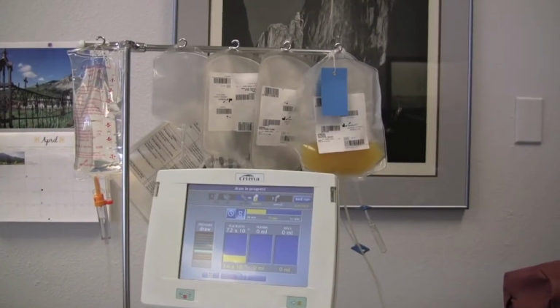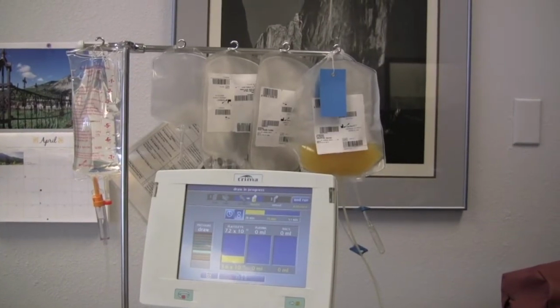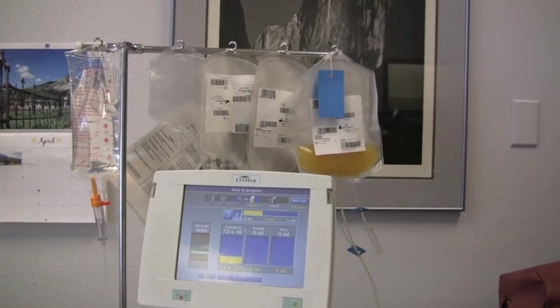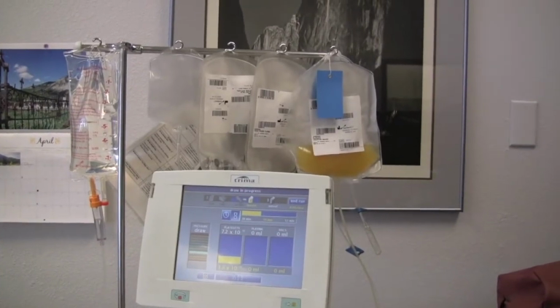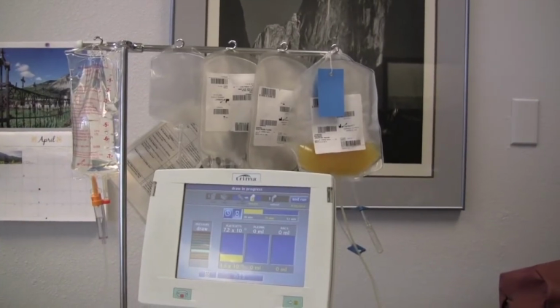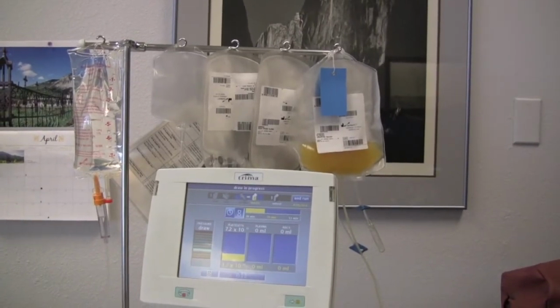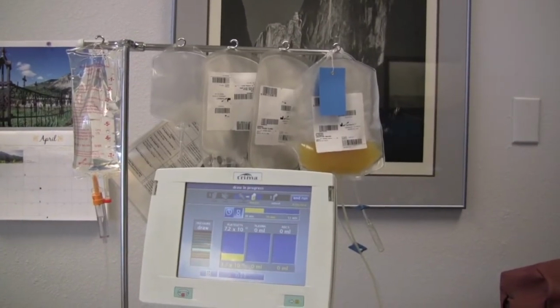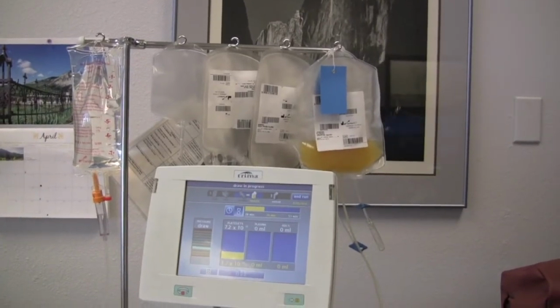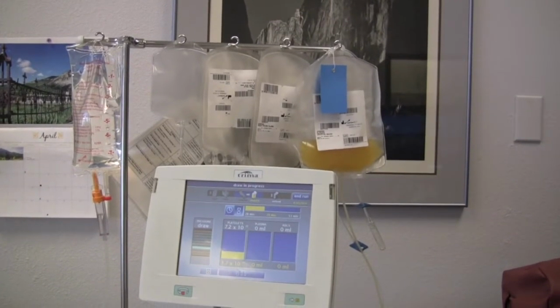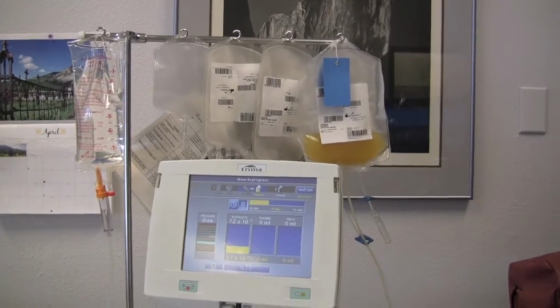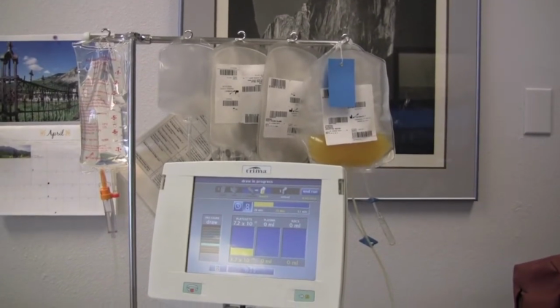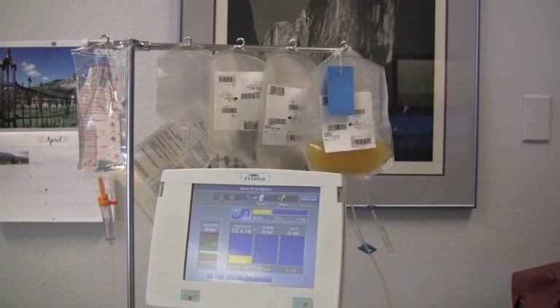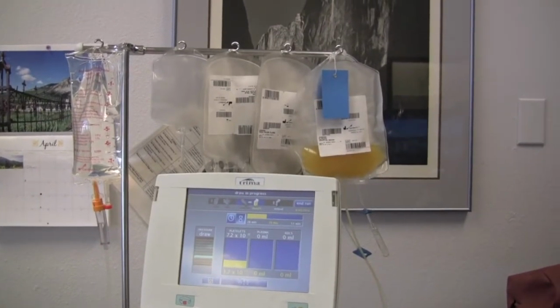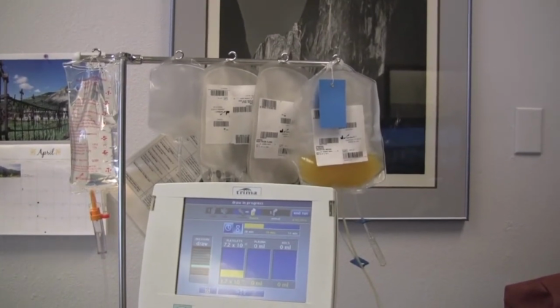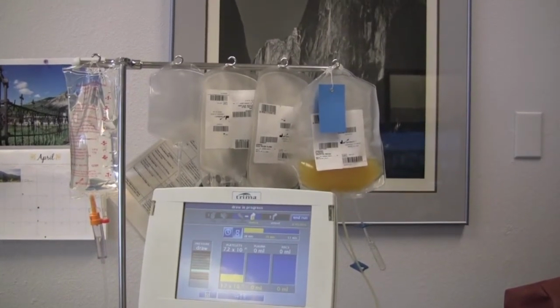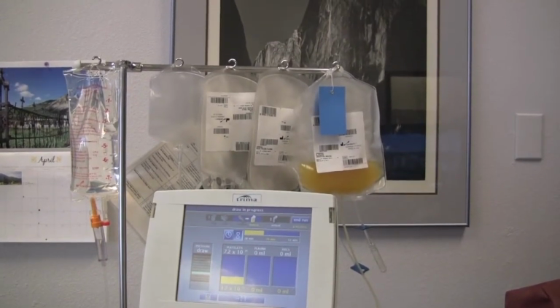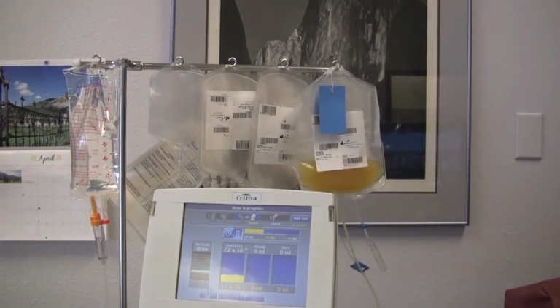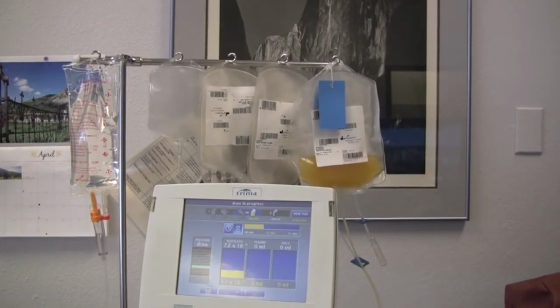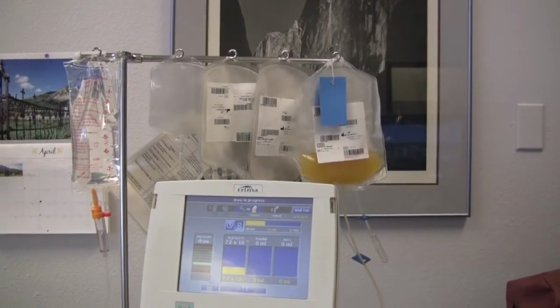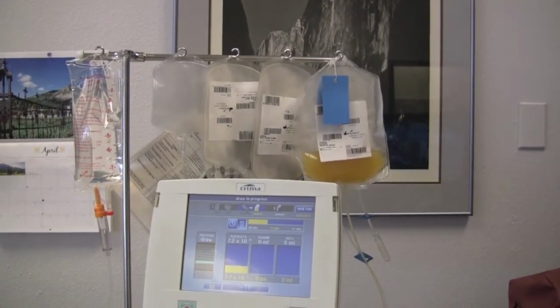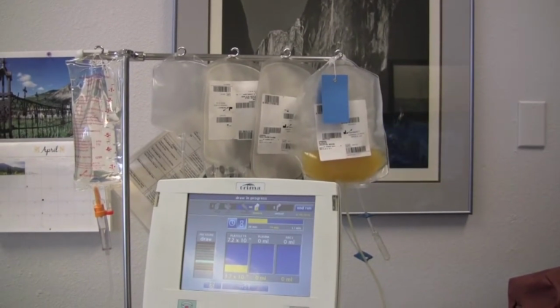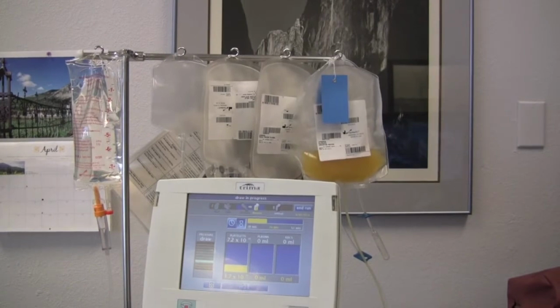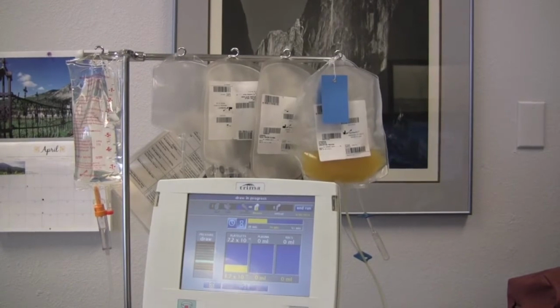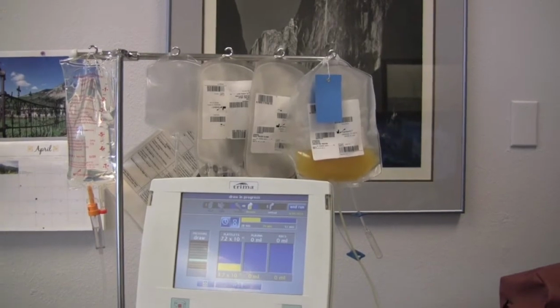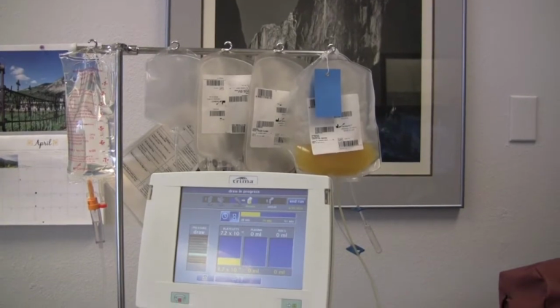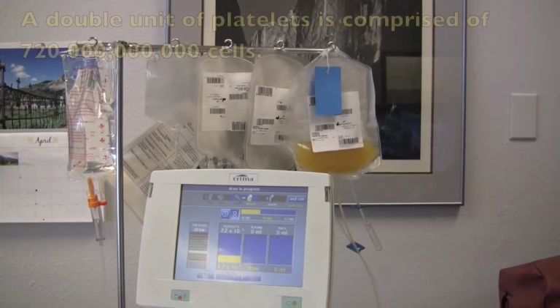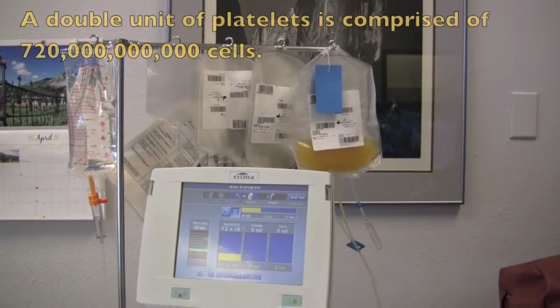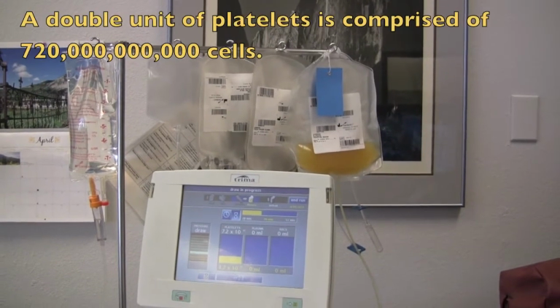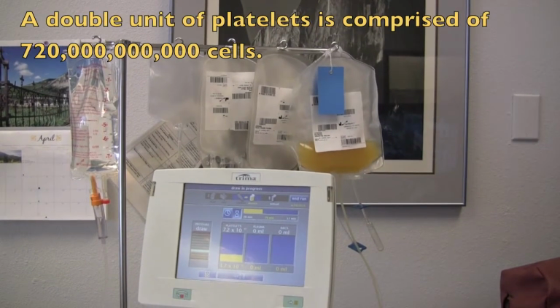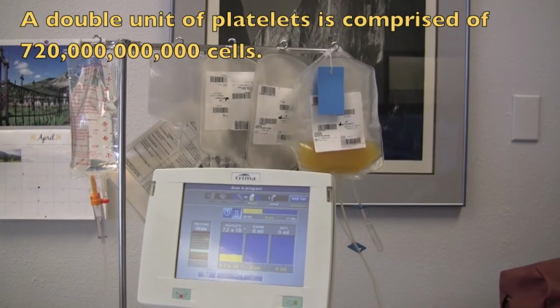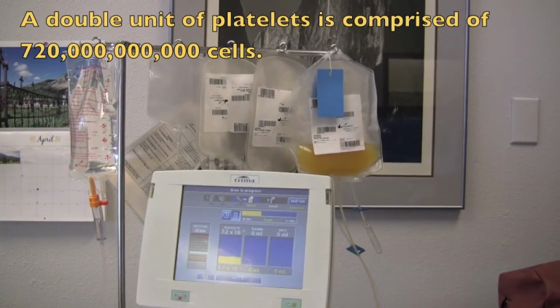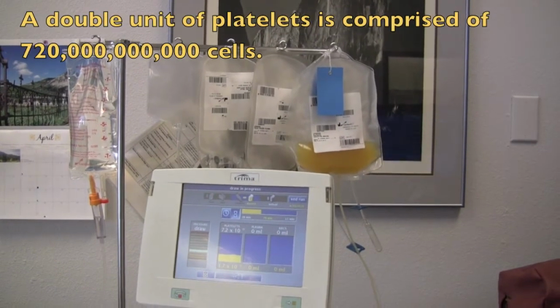The yellowish colored liquid is Daniel's platelets being collected.